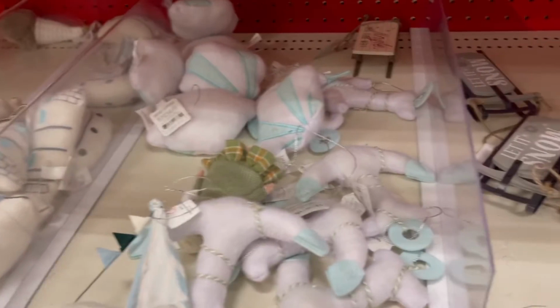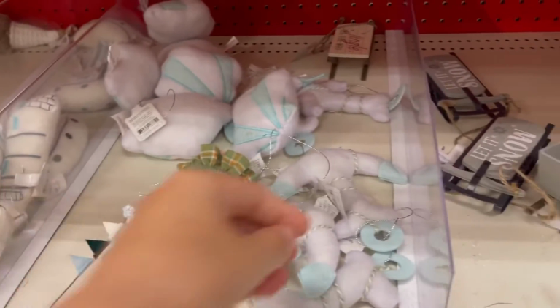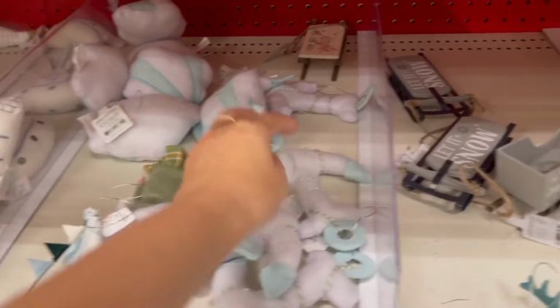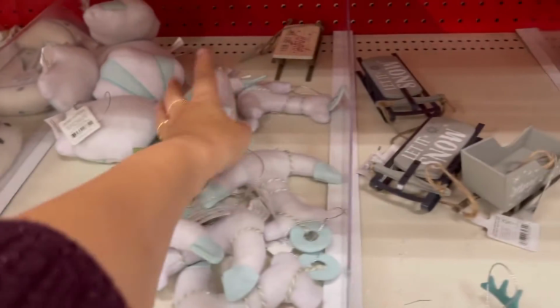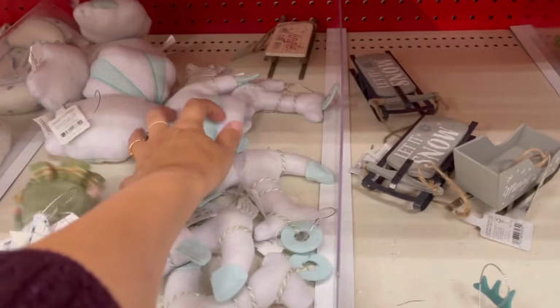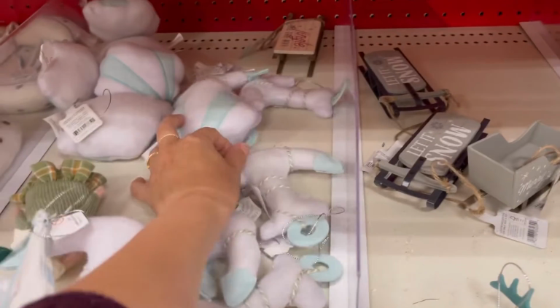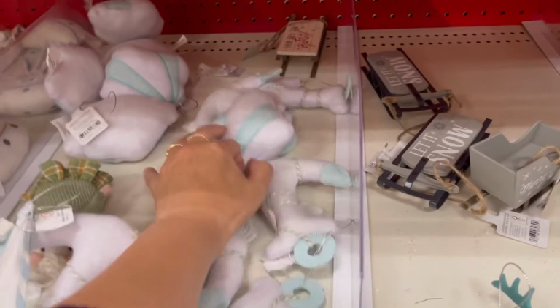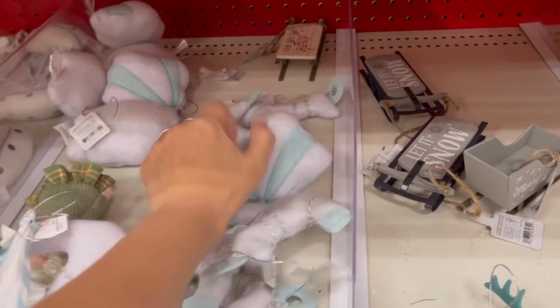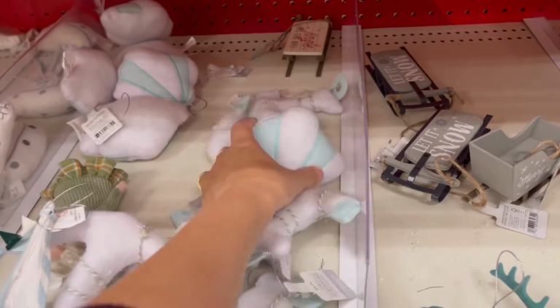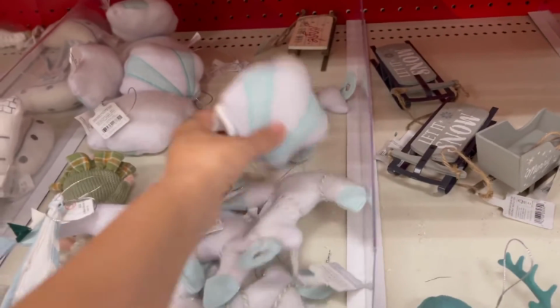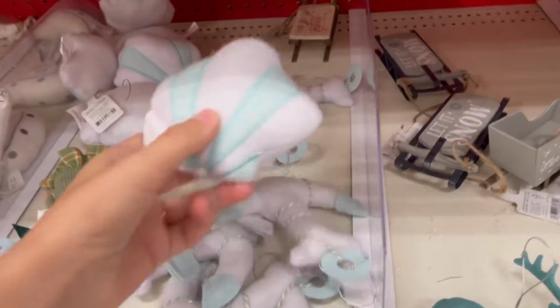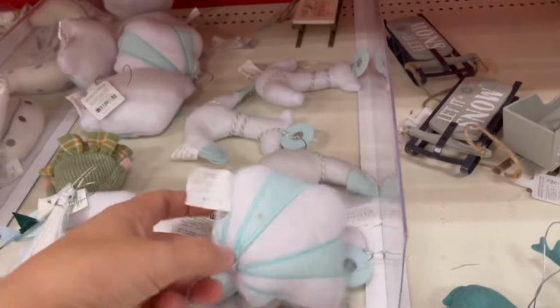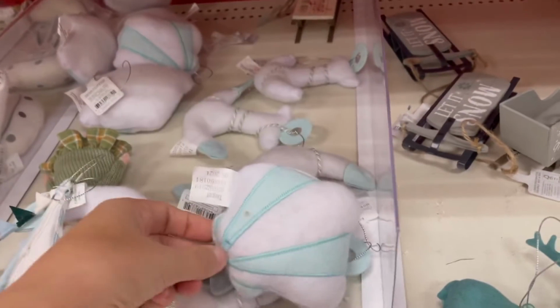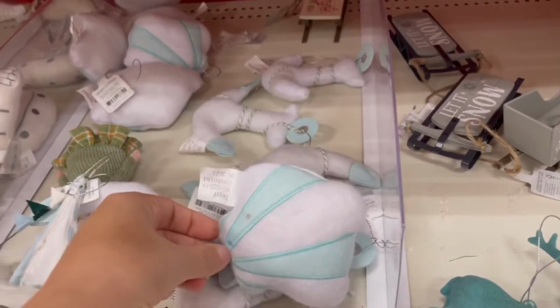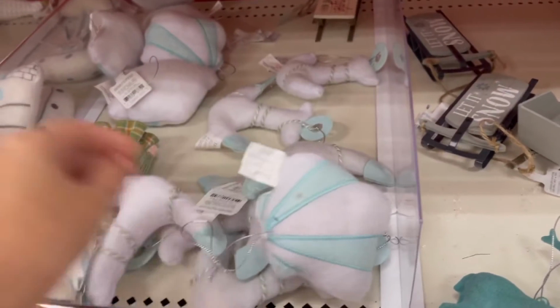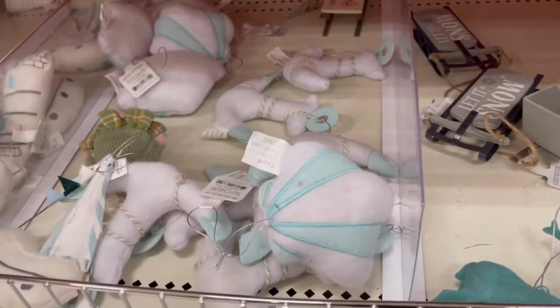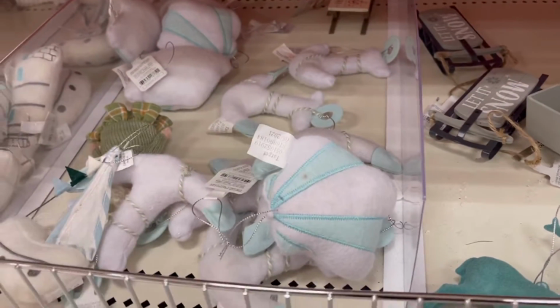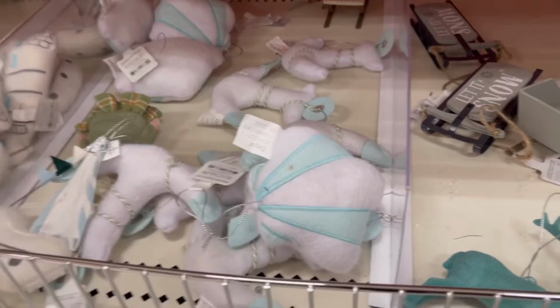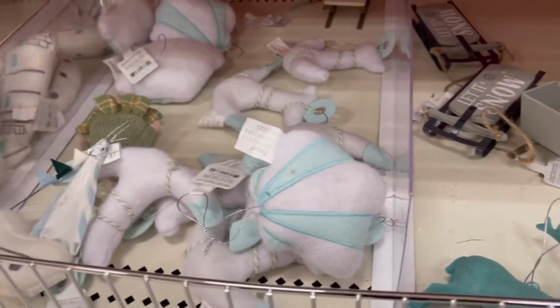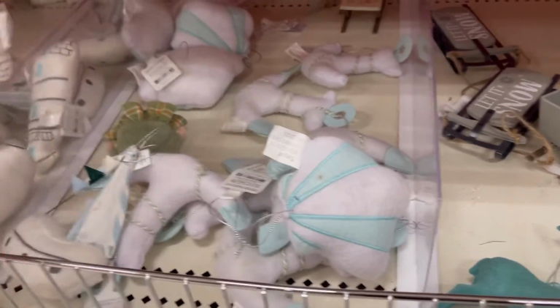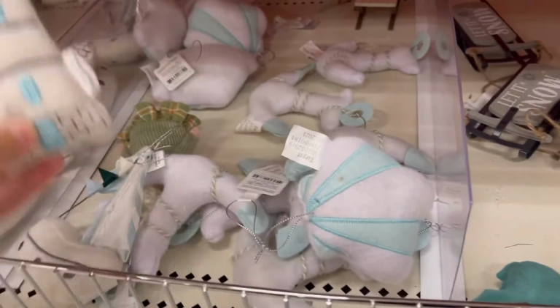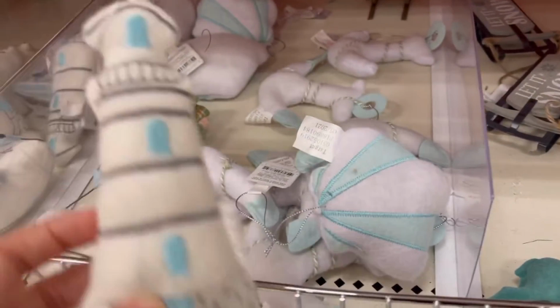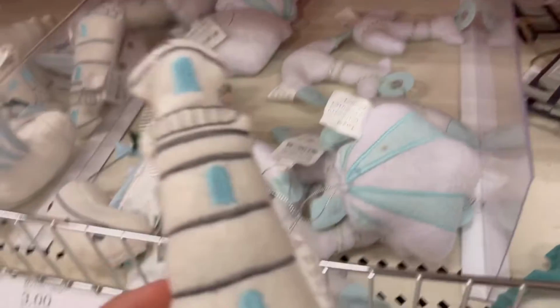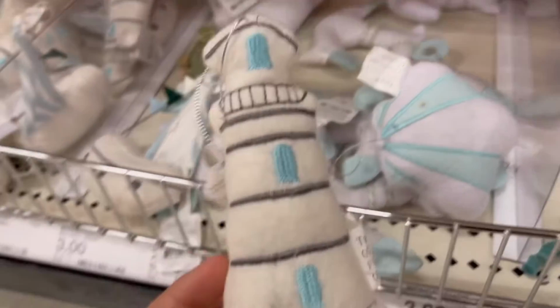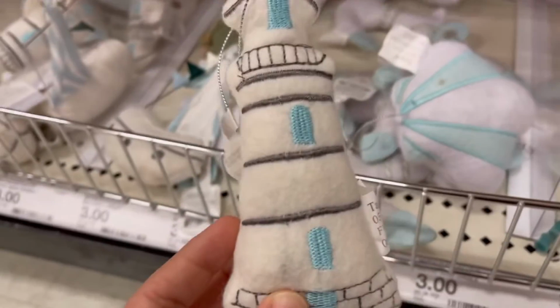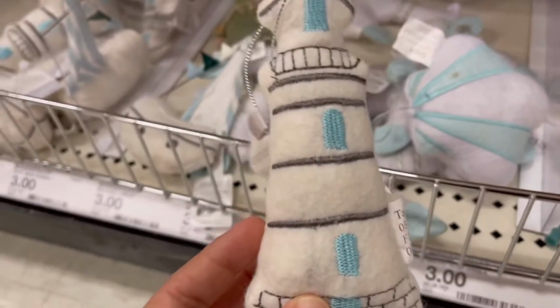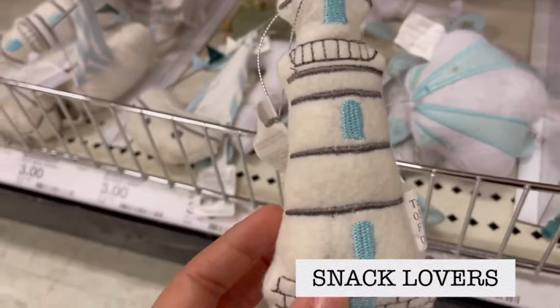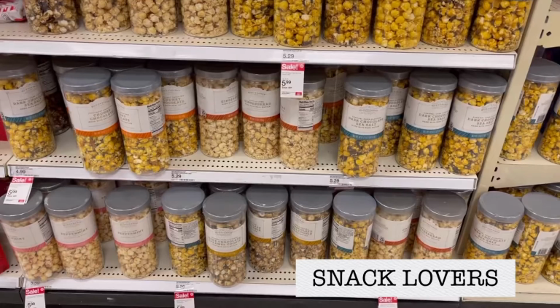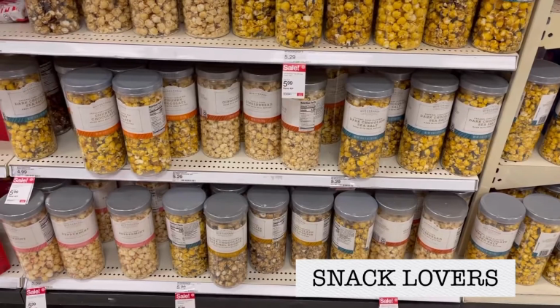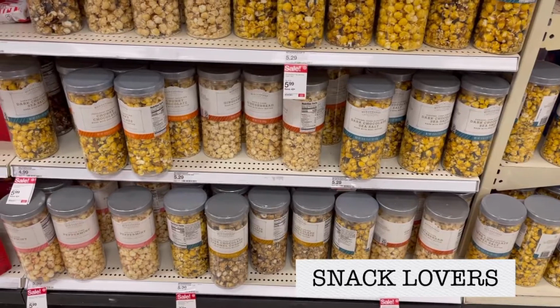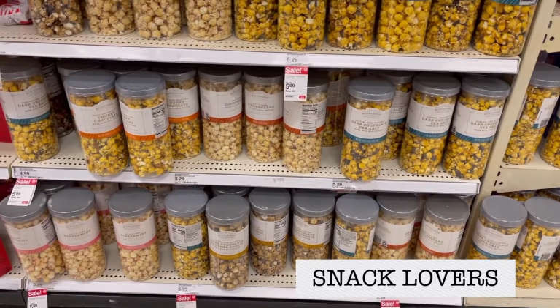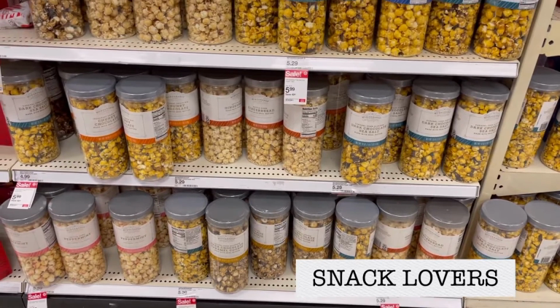This one was so cute — it's a seashell. And then this one over here was a lighthouse. My mother-in-law loves lighthouses.